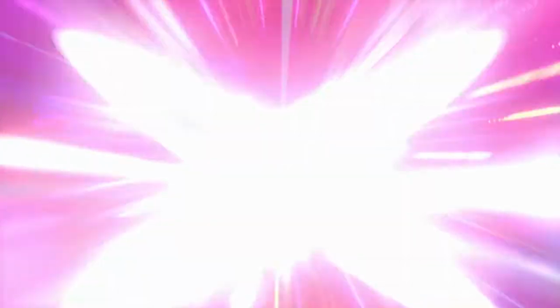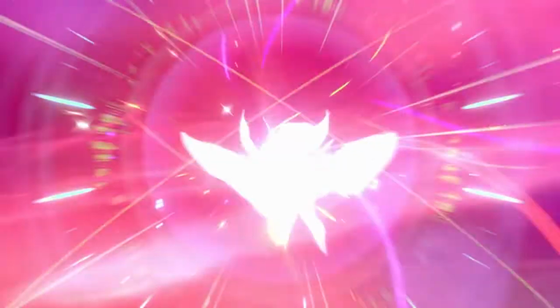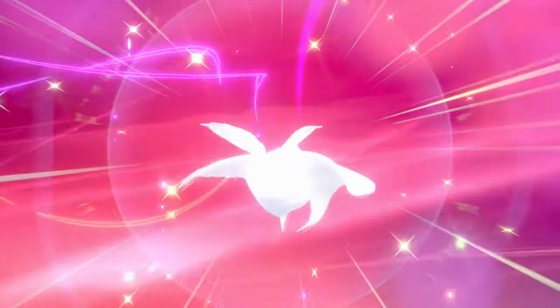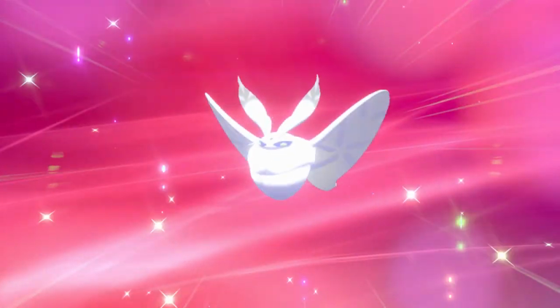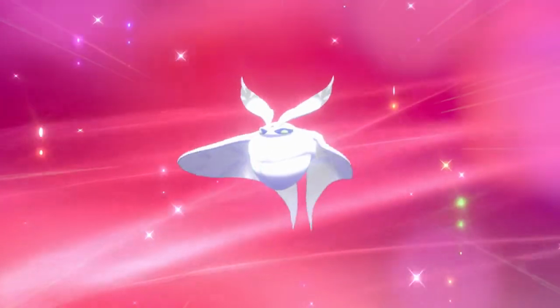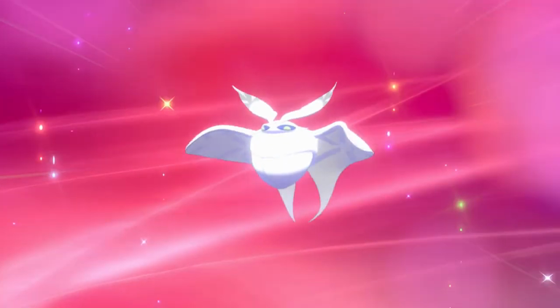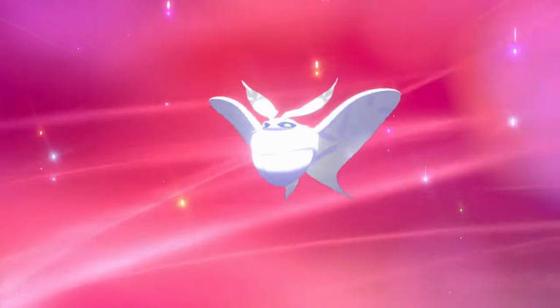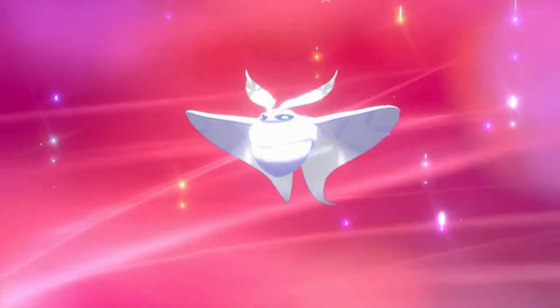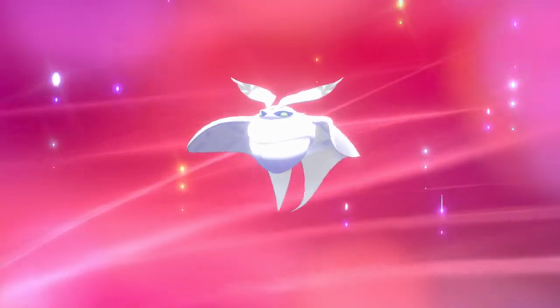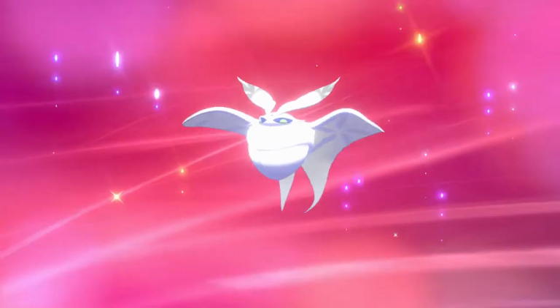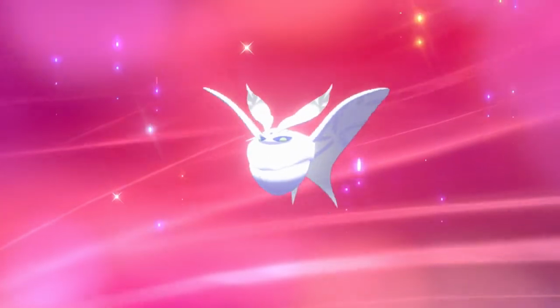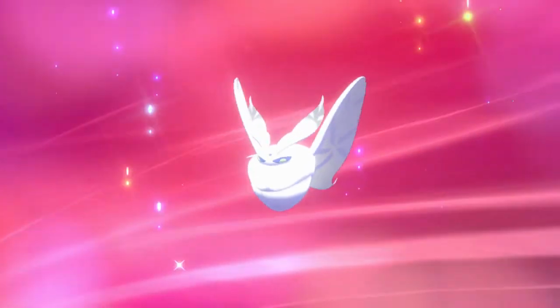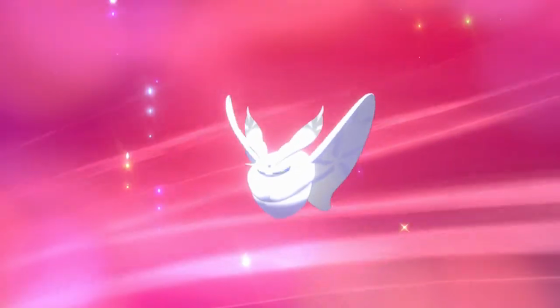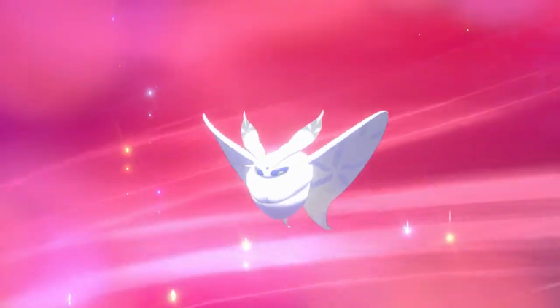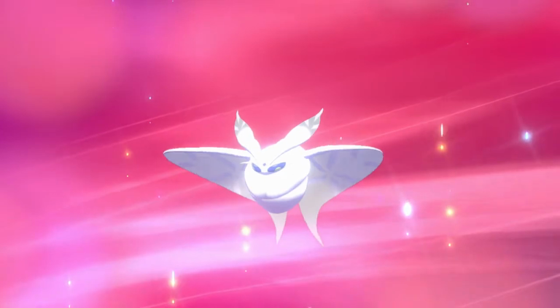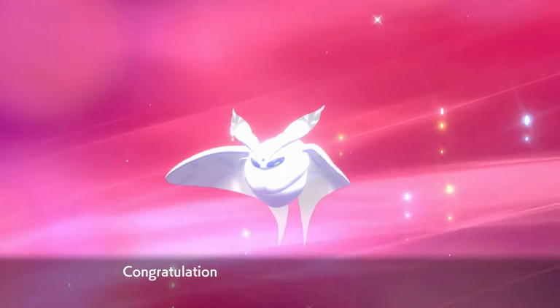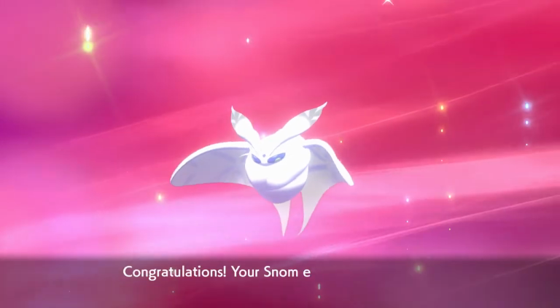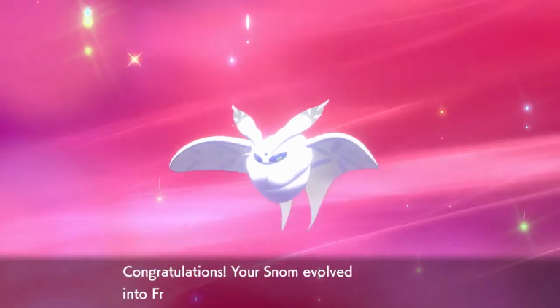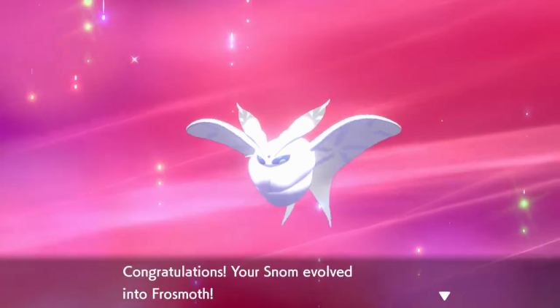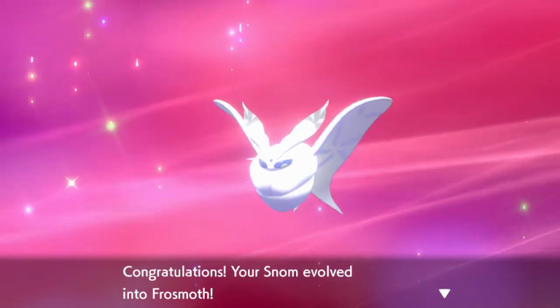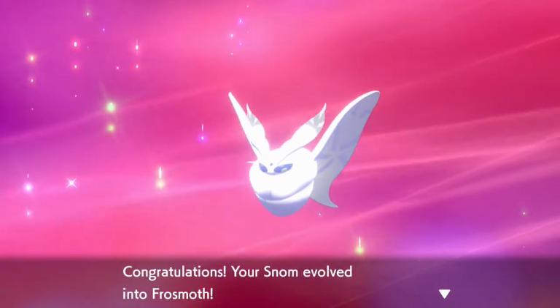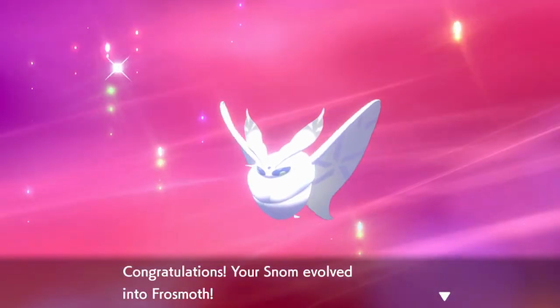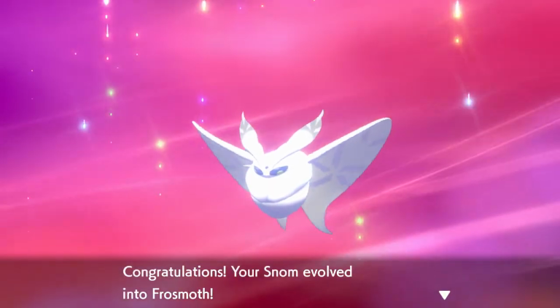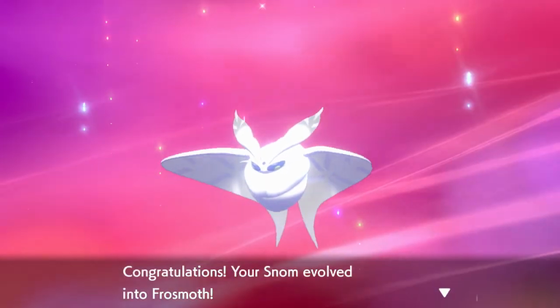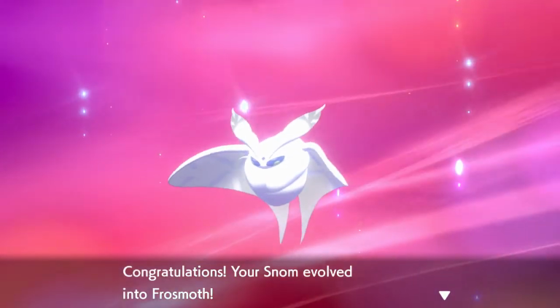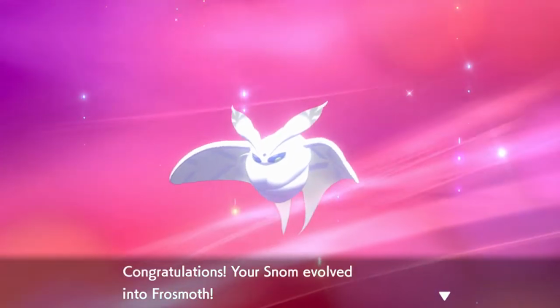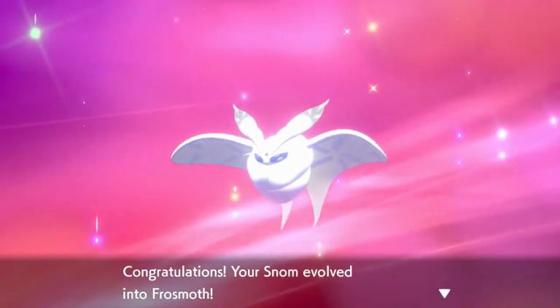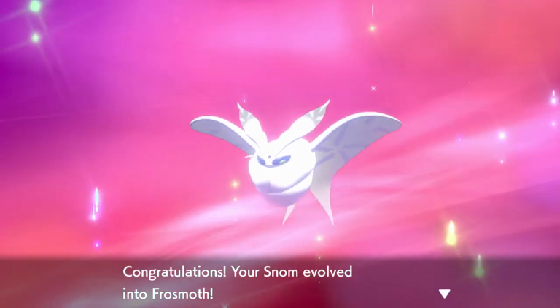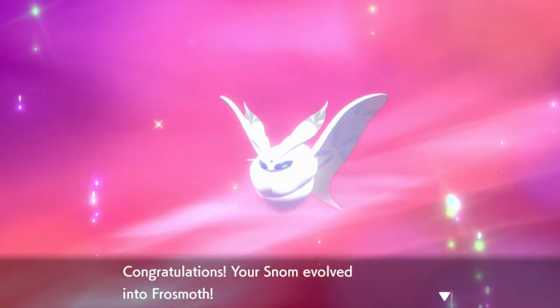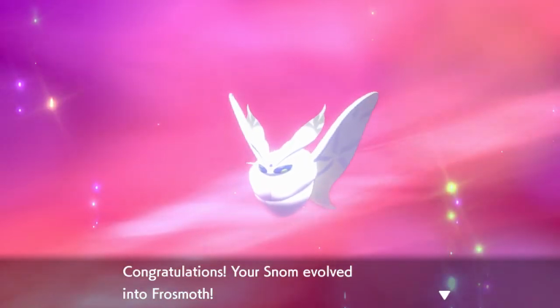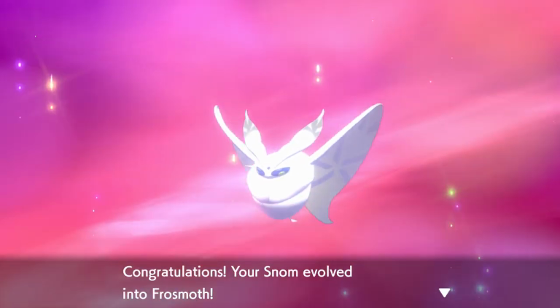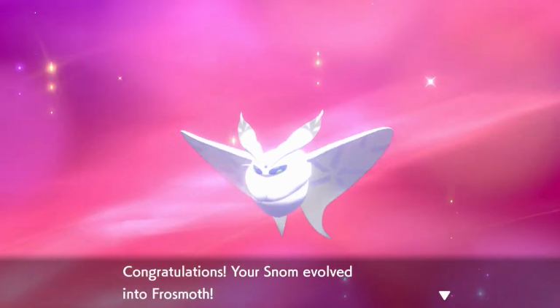Just make sure you increase that friendship by playing with it in Pokemon Camp. Giving it a Soothe Bell will make it easier, and make sure you're doing it during the nighttime.